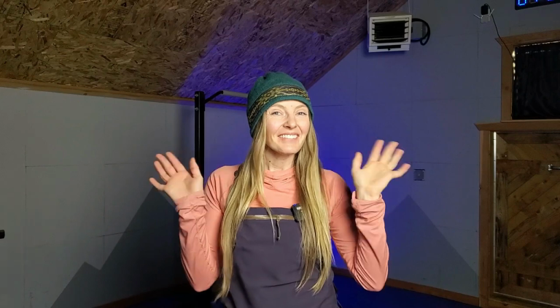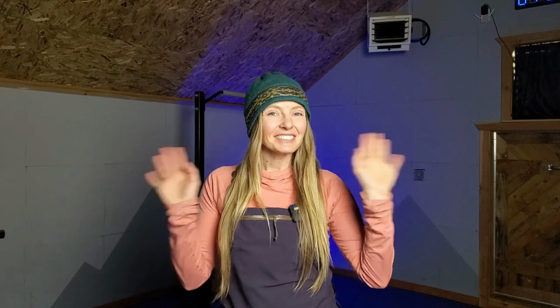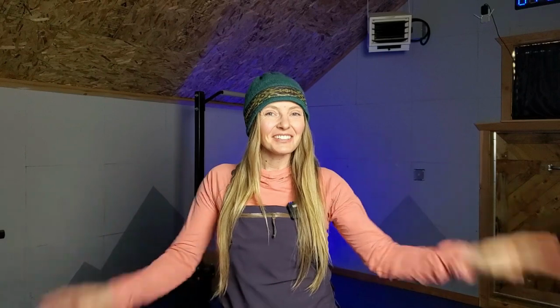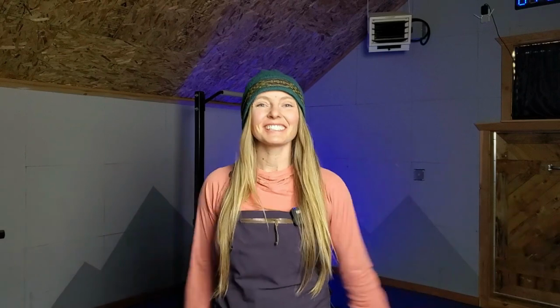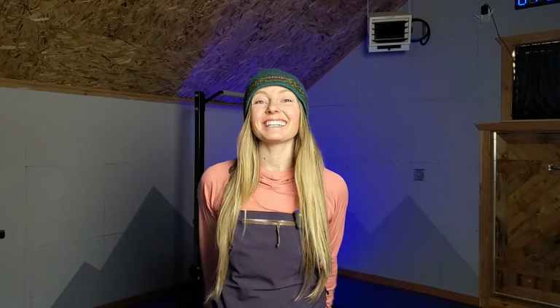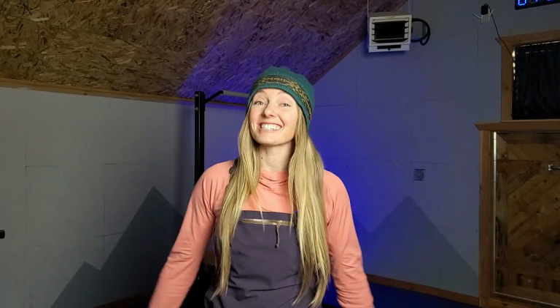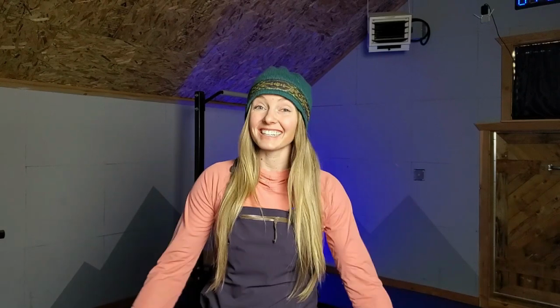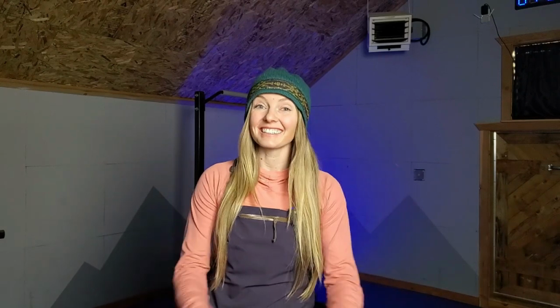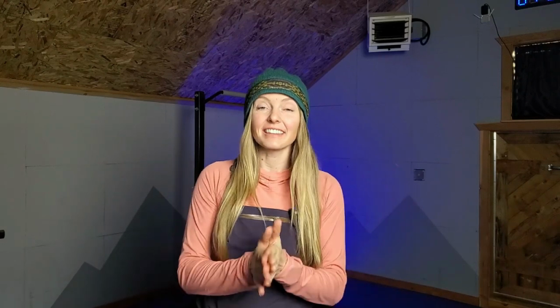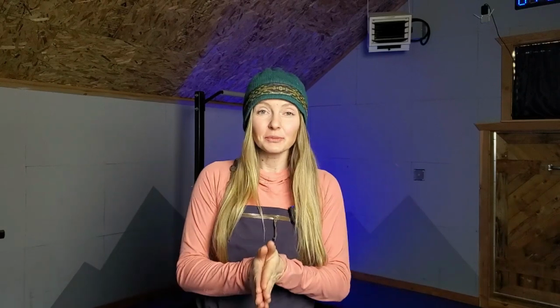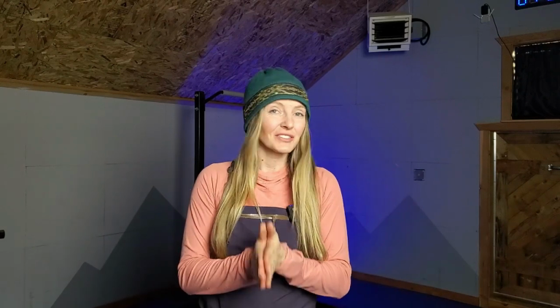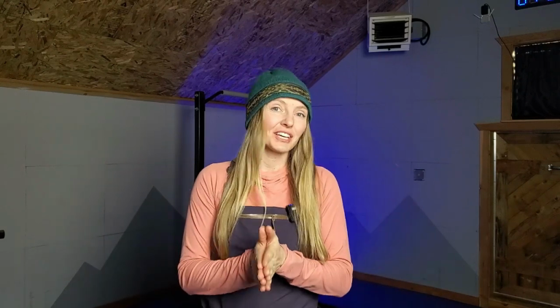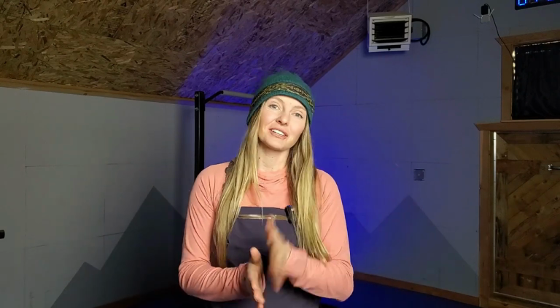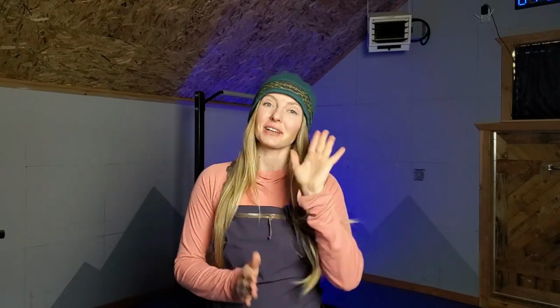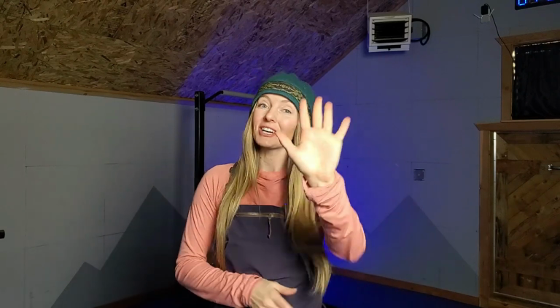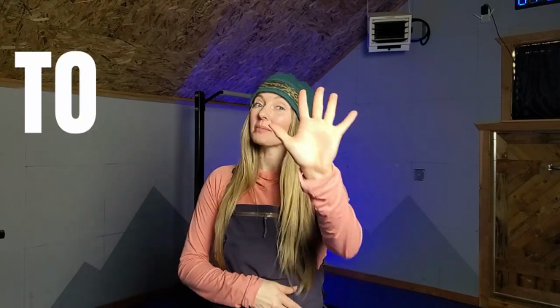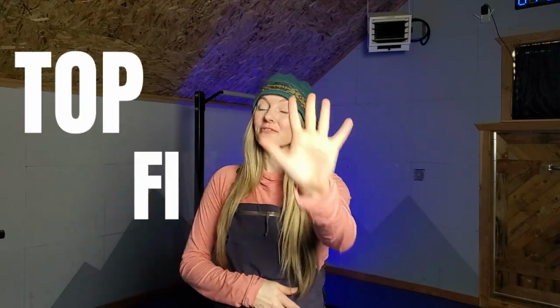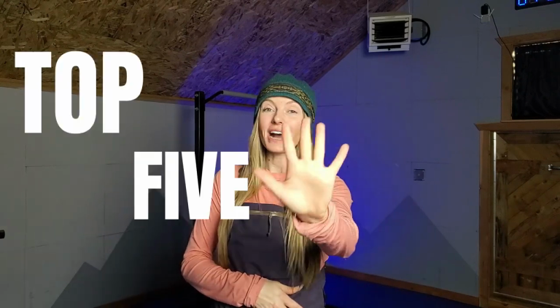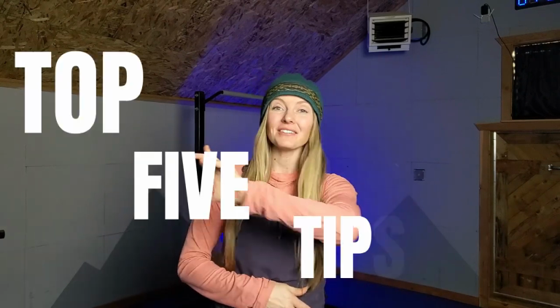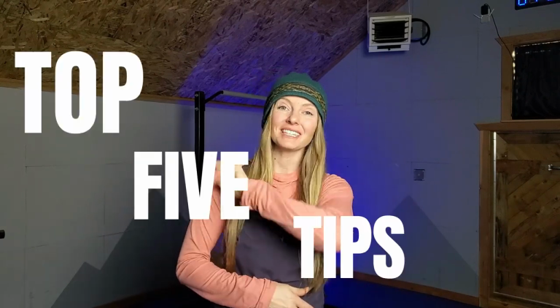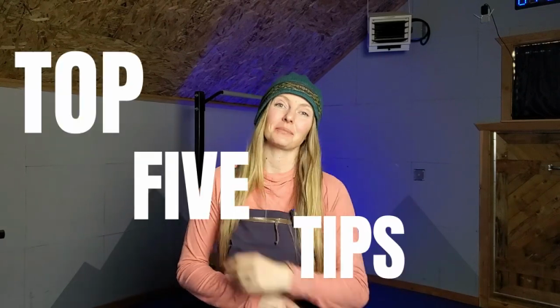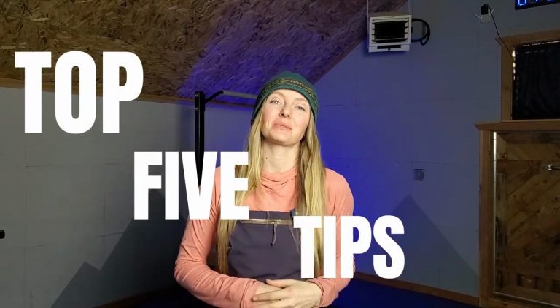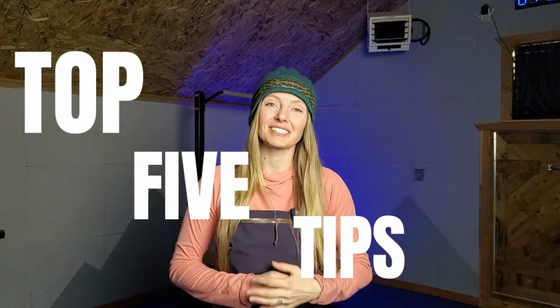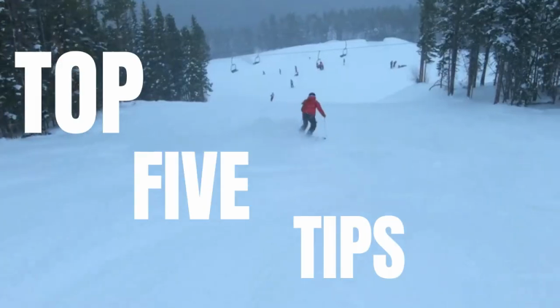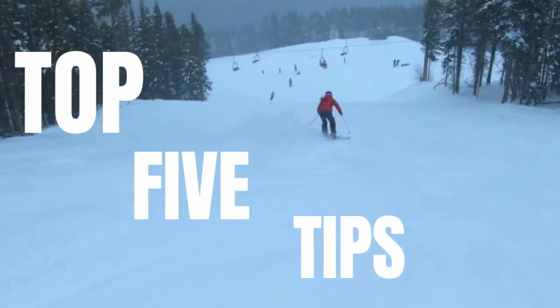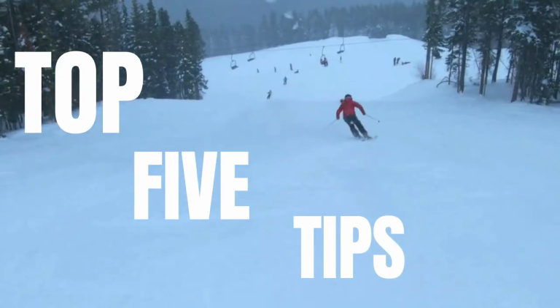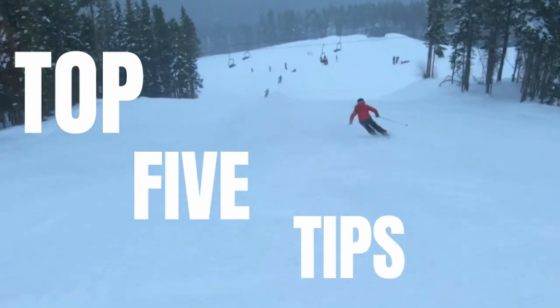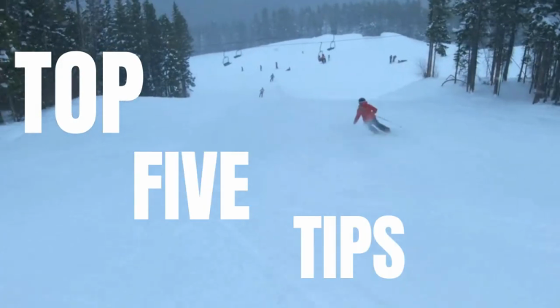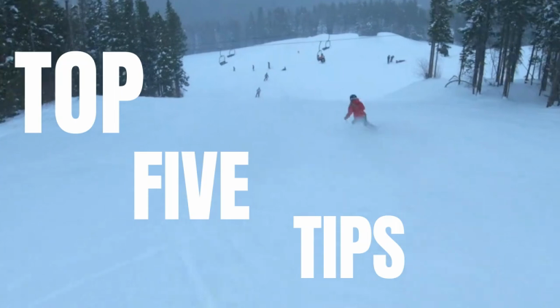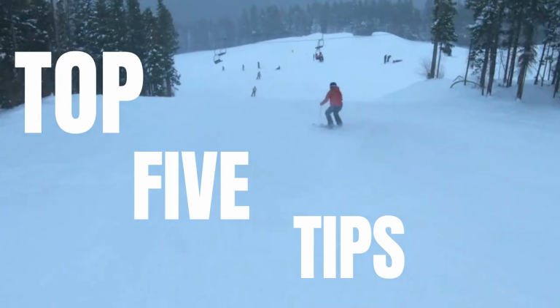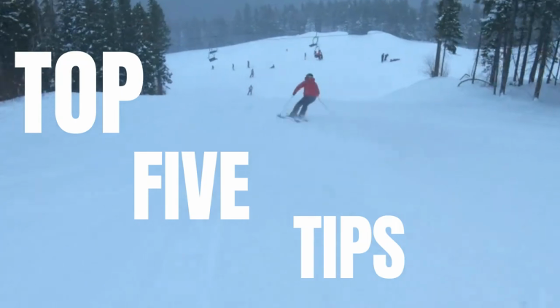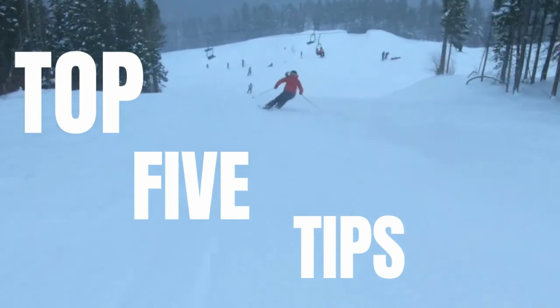Hey Wilder folks, Alisha here. This week's video is my top five tips to make skiing ice easier.